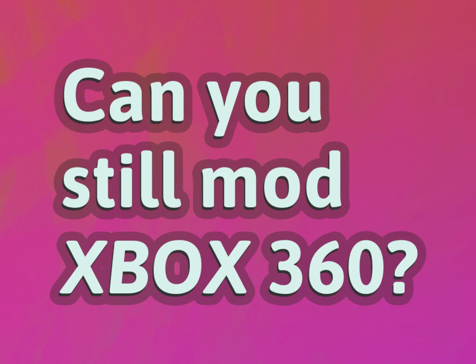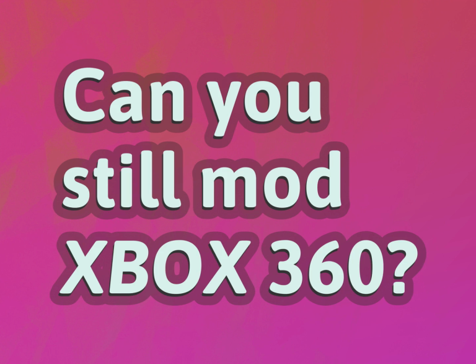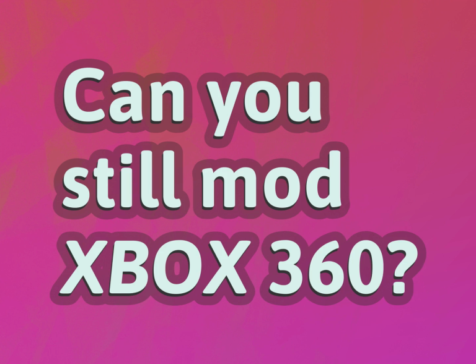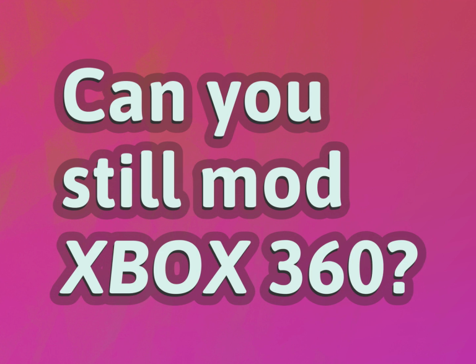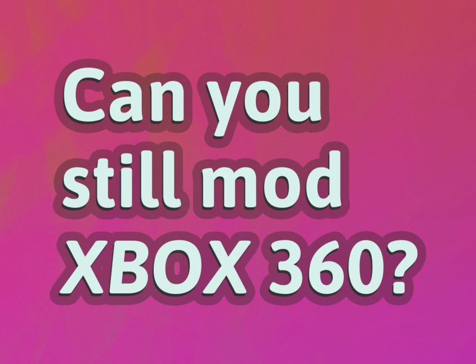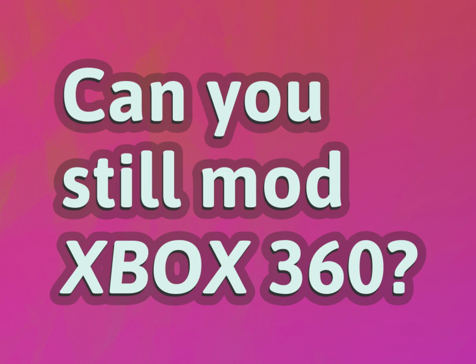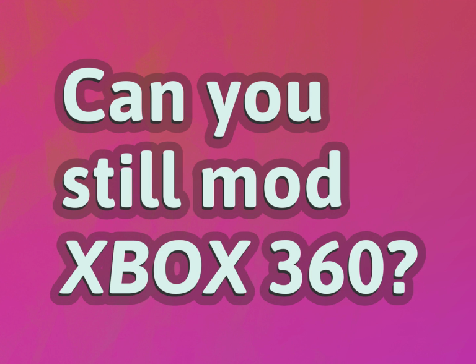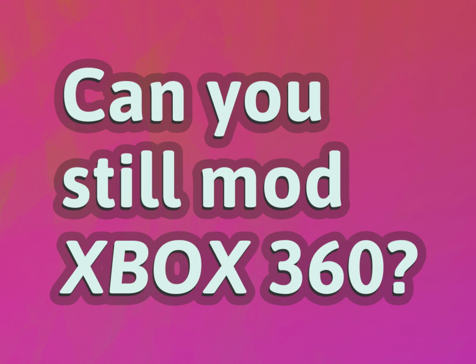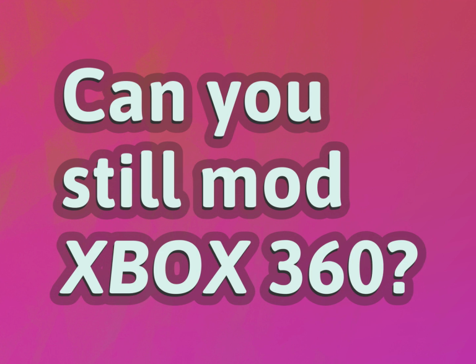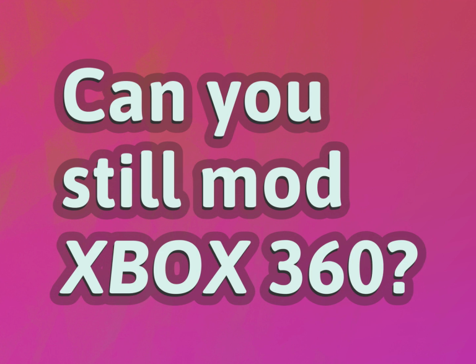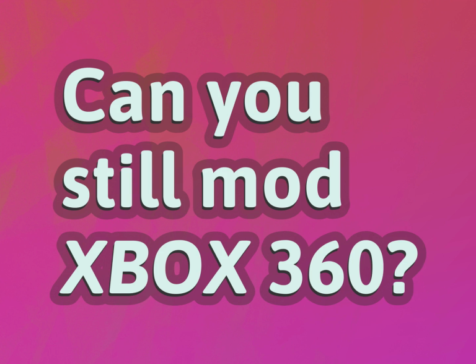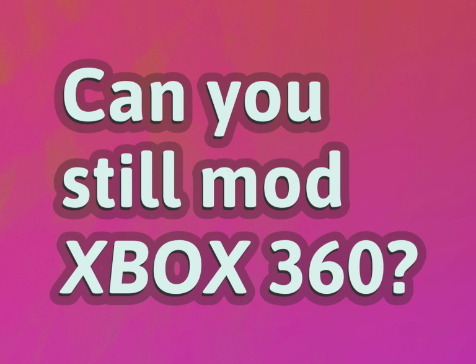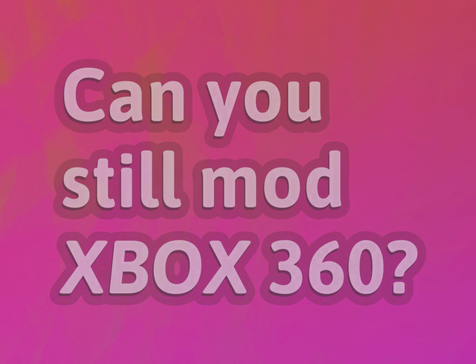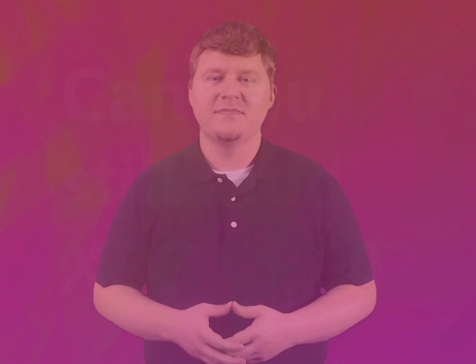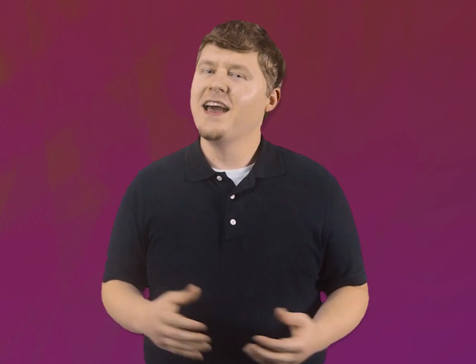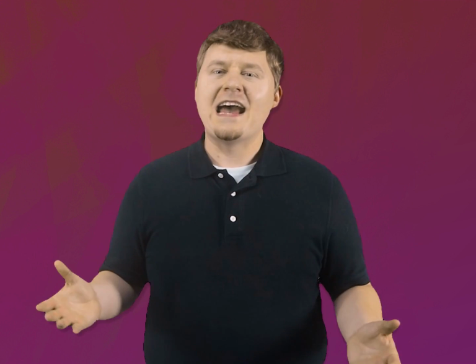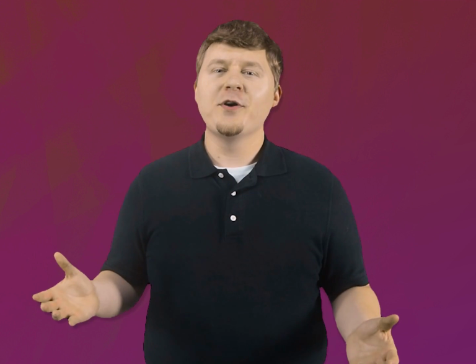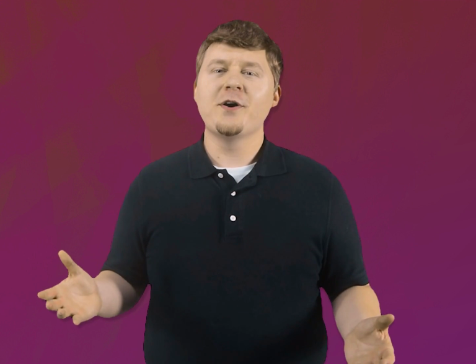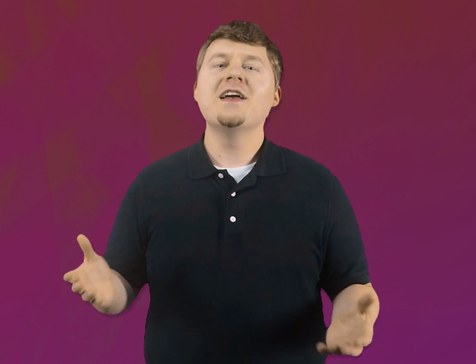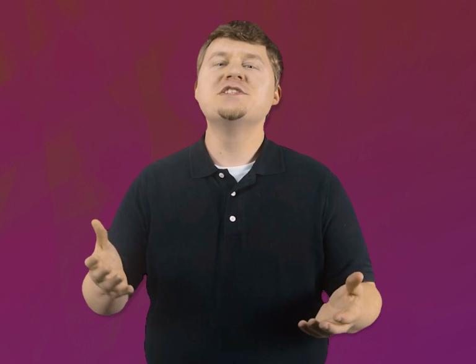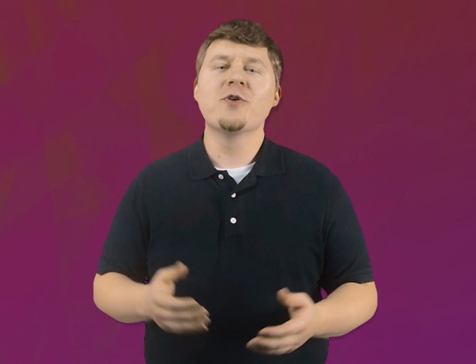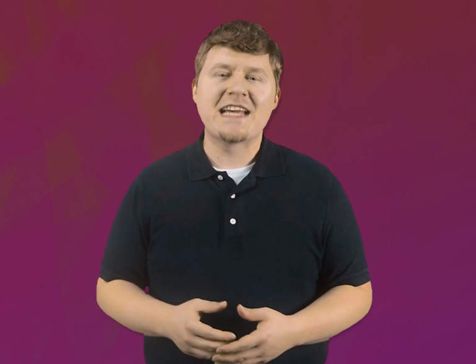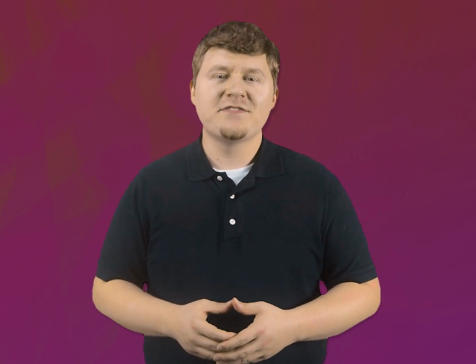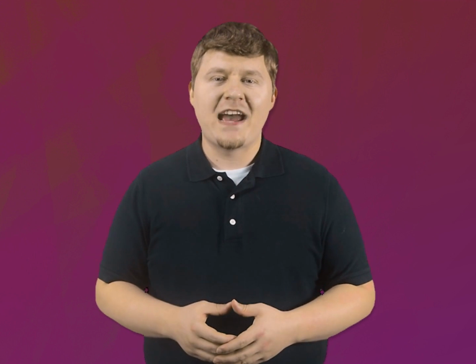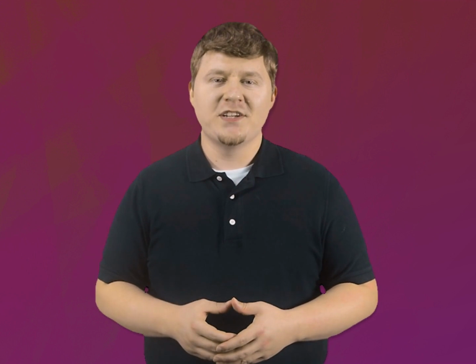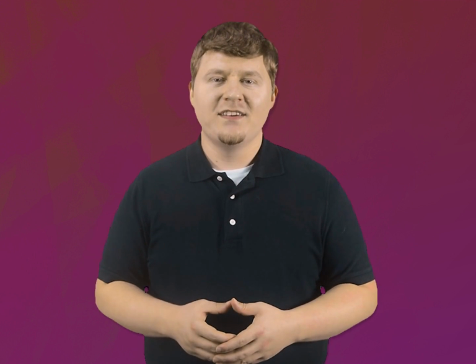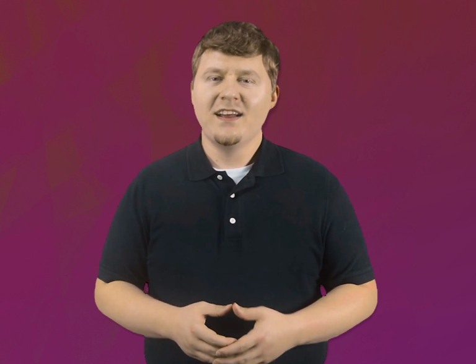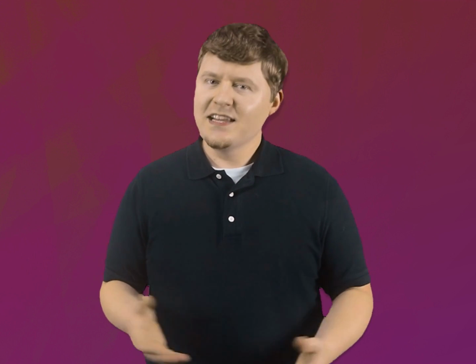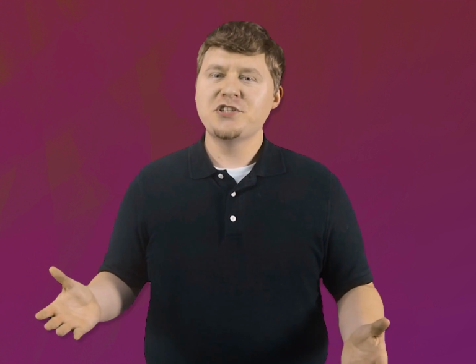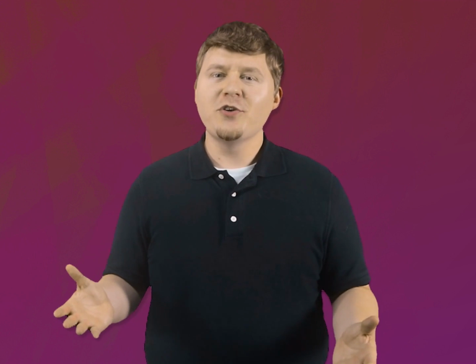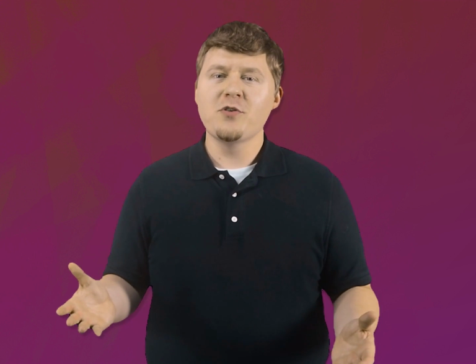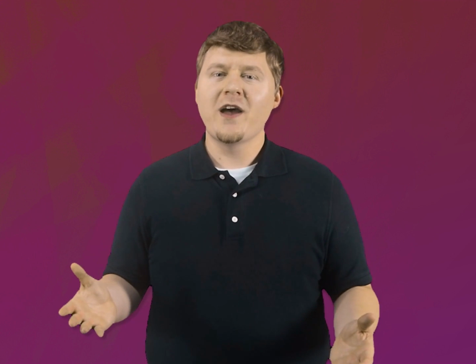Can you still mod Xbox 360? Our goal is your satisfaction. Let us show you the way.